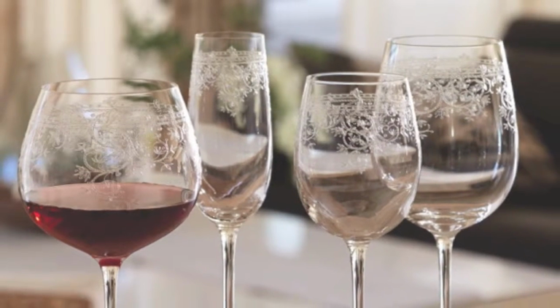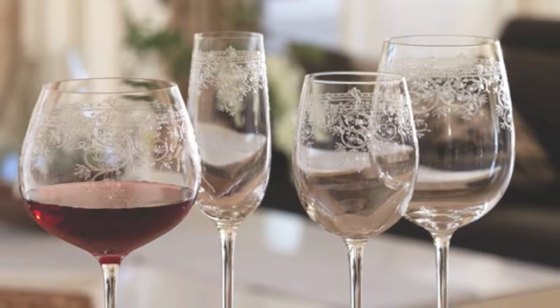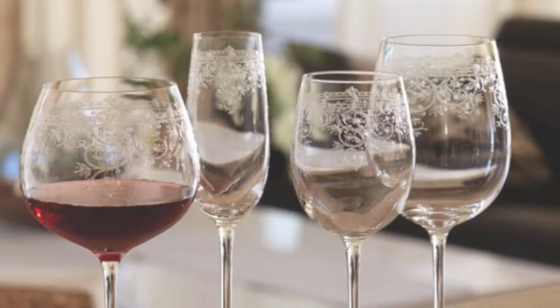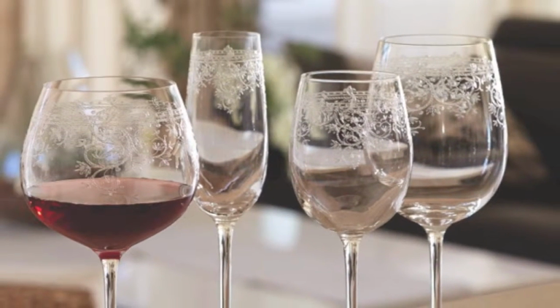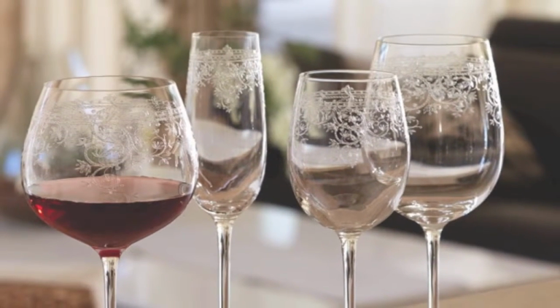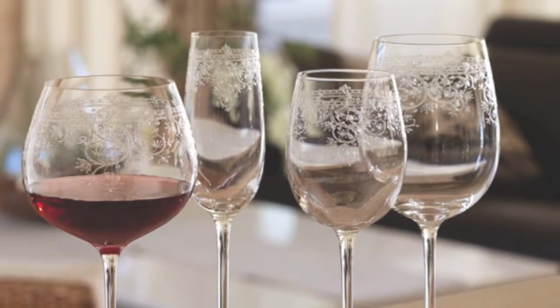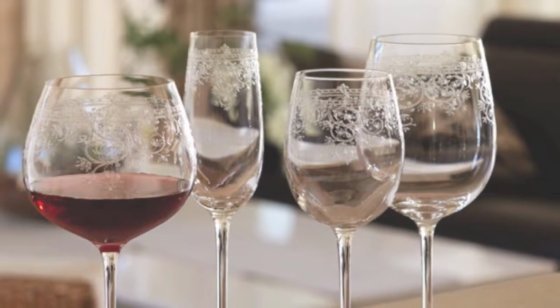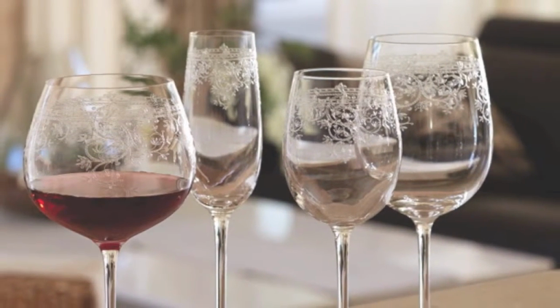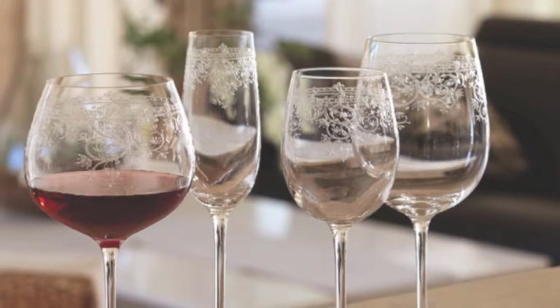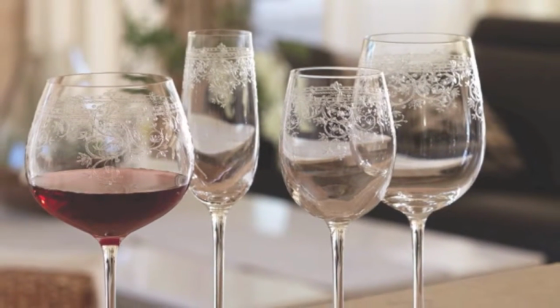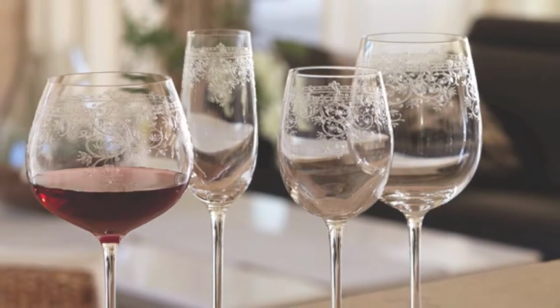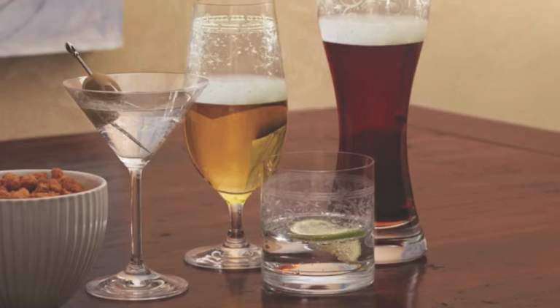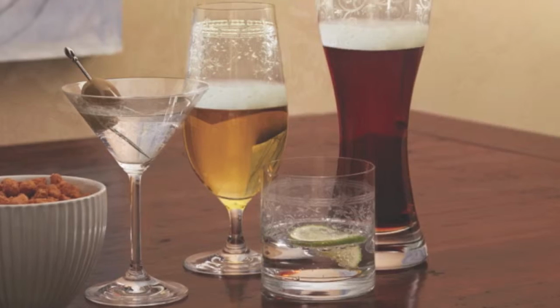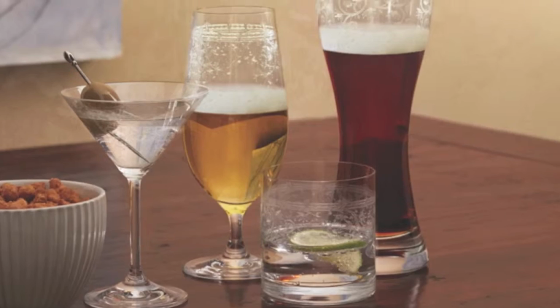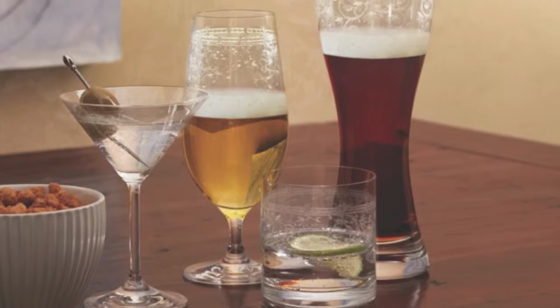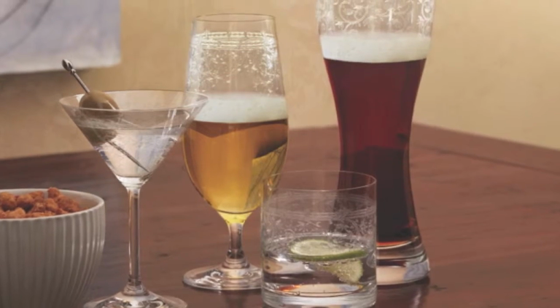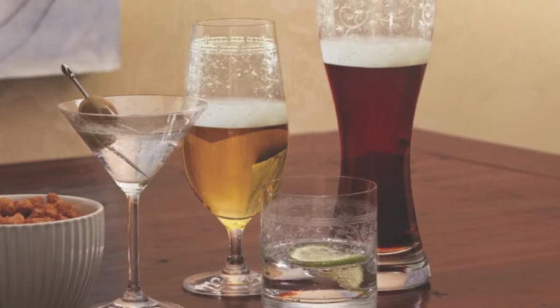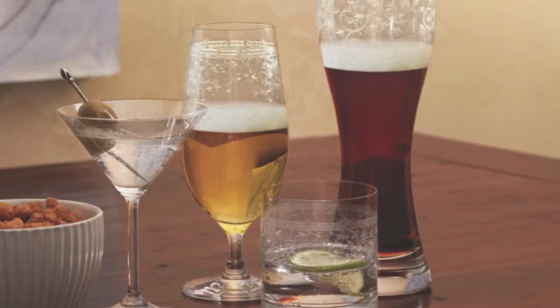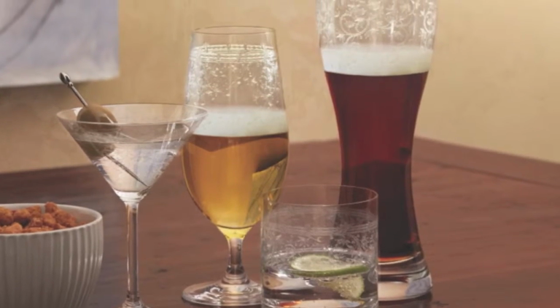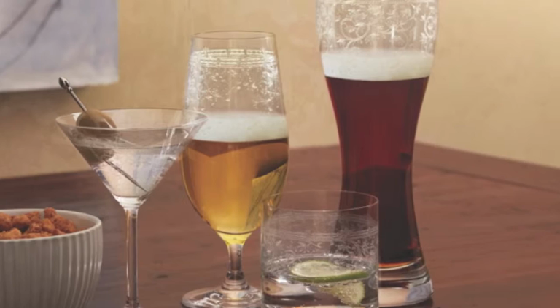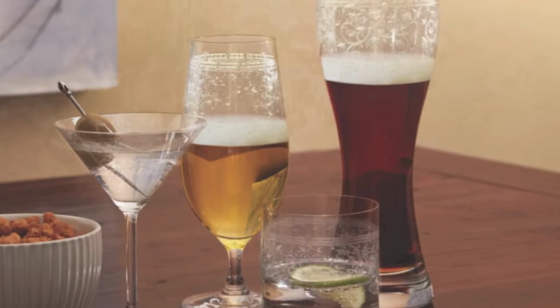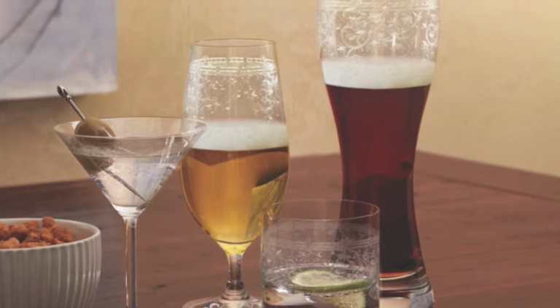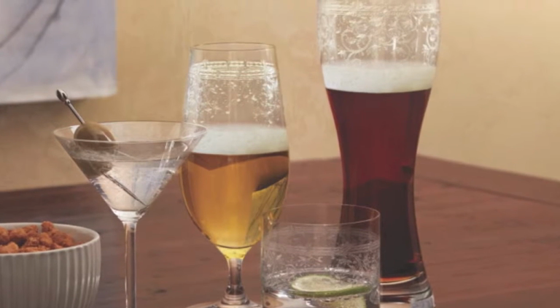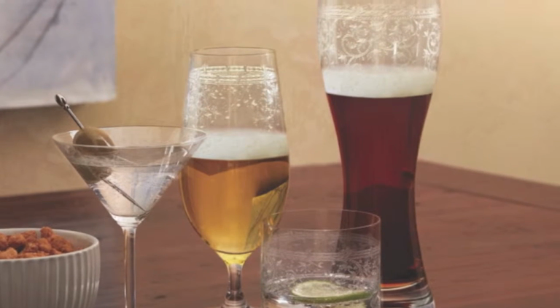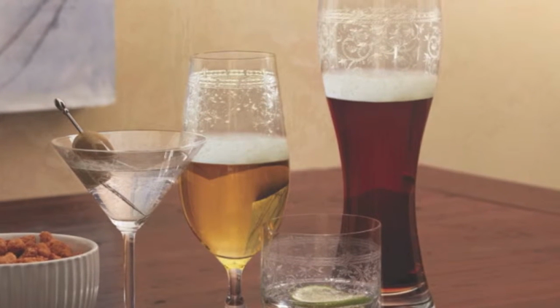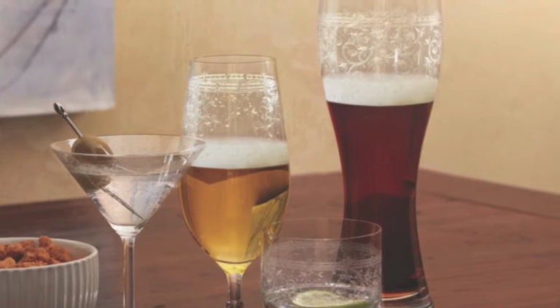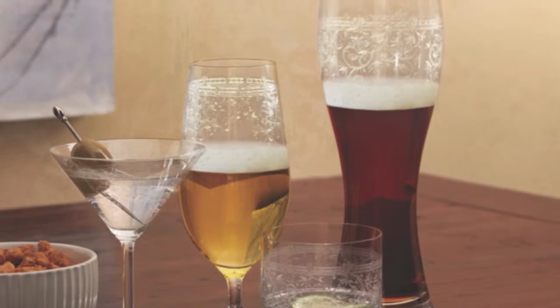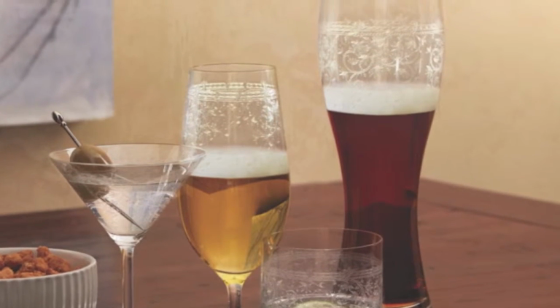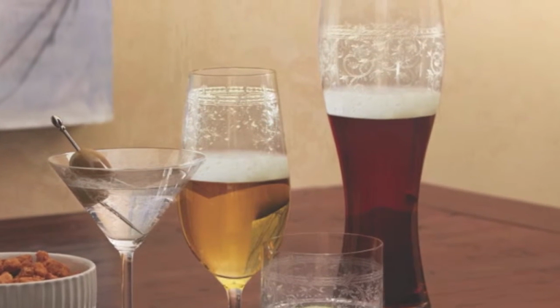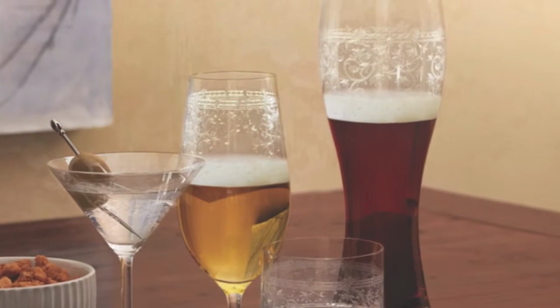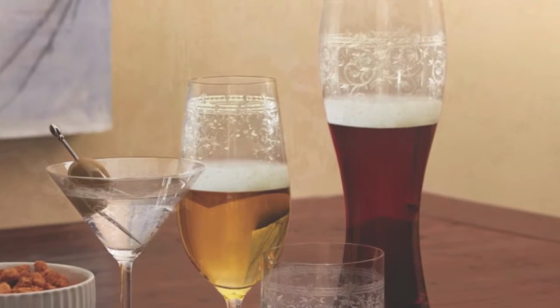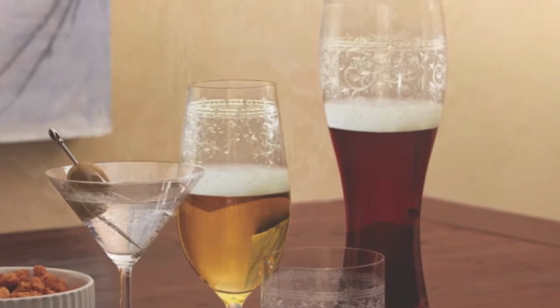The Luka collection includes wine, bar, and beer glasses, and adds a delicate formal elegance to any occasion.